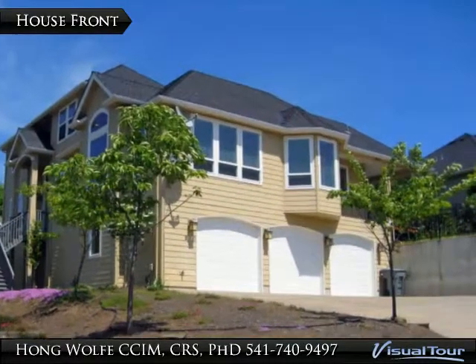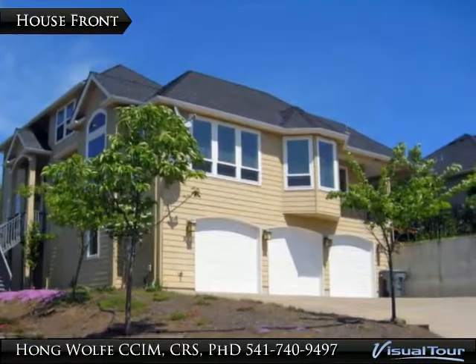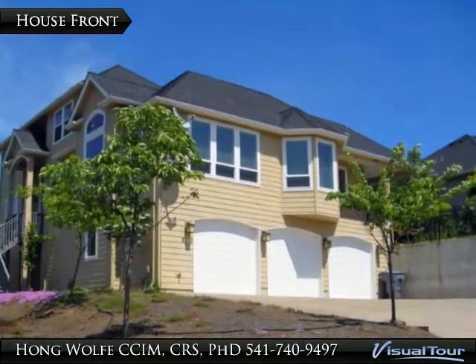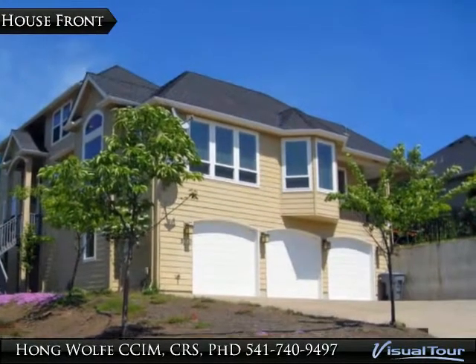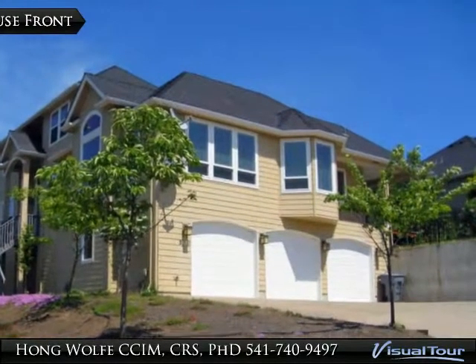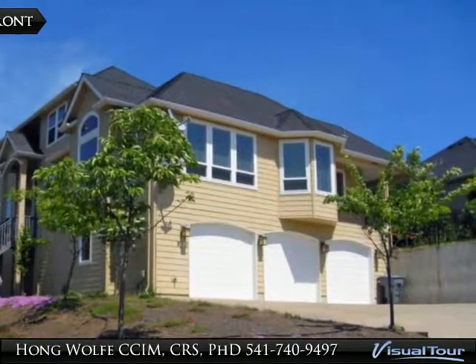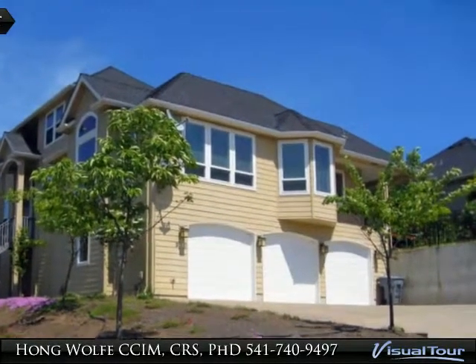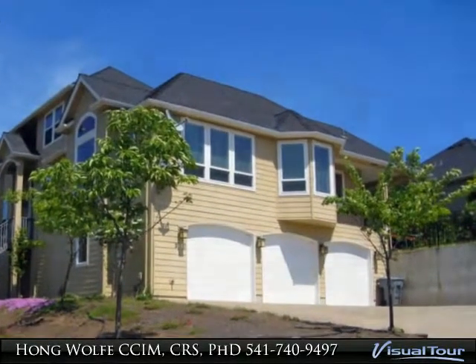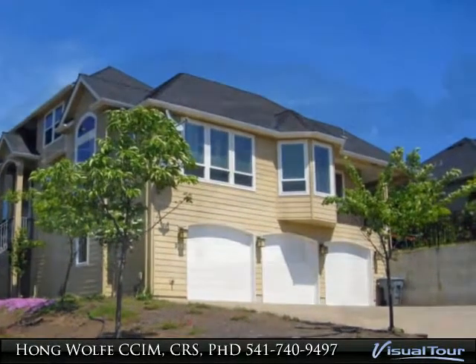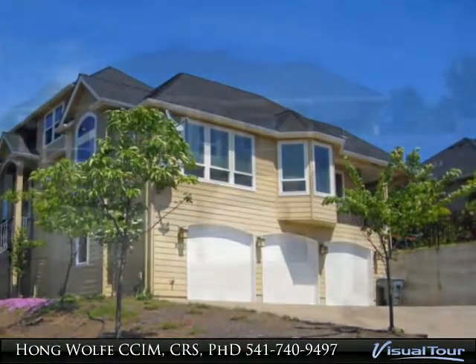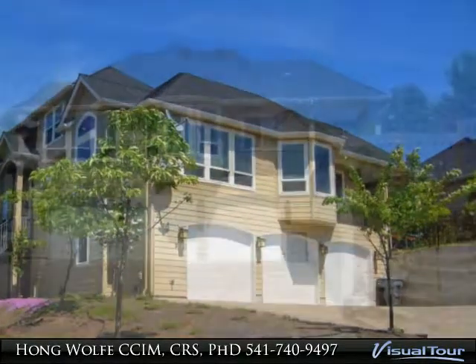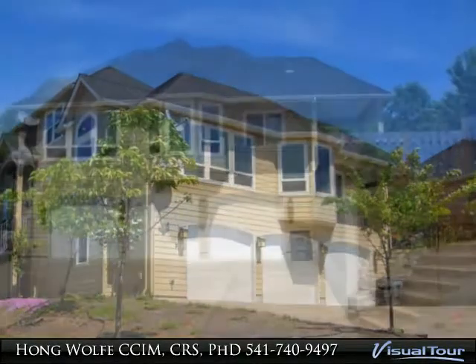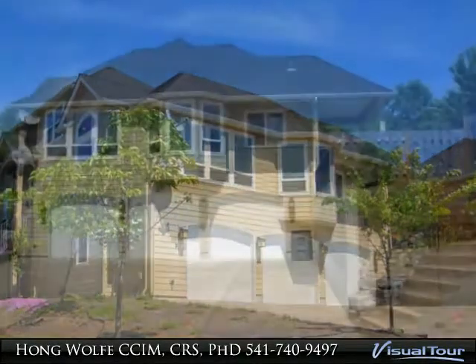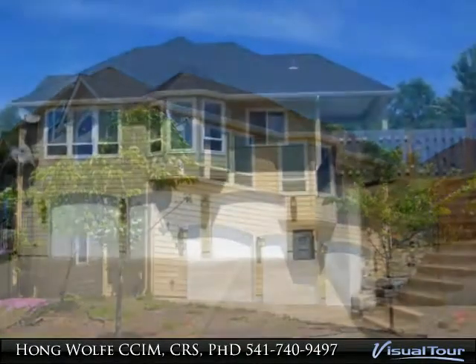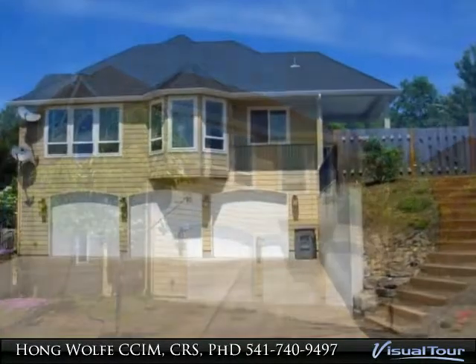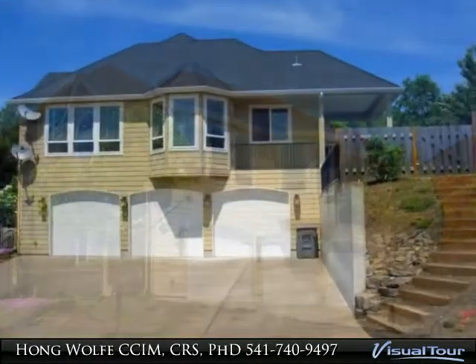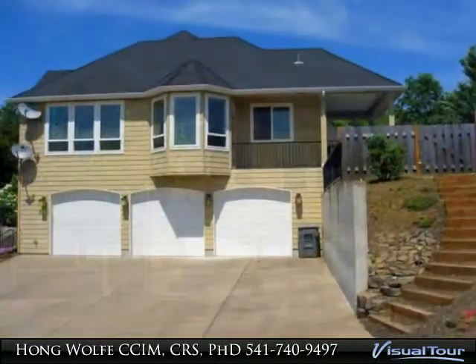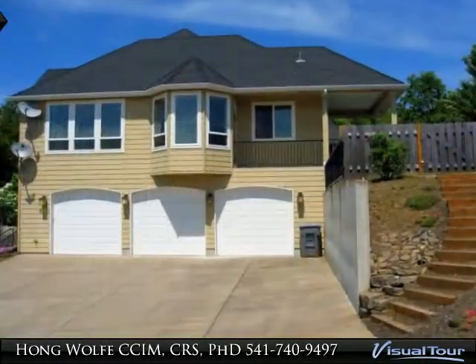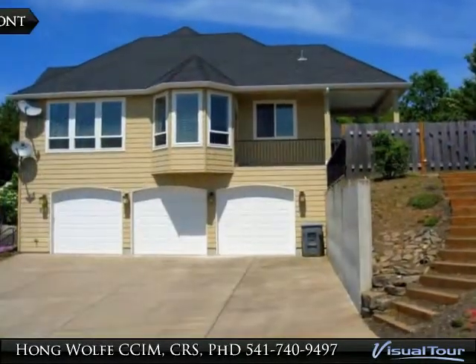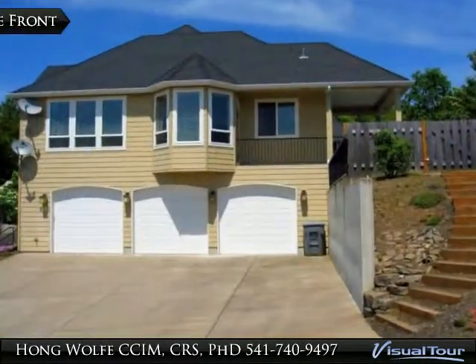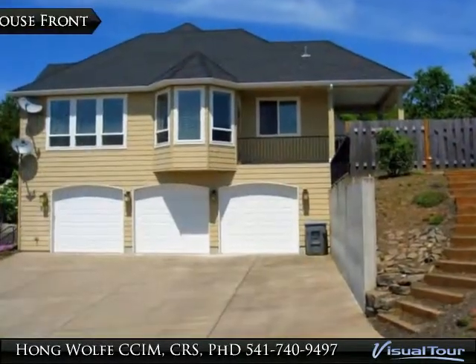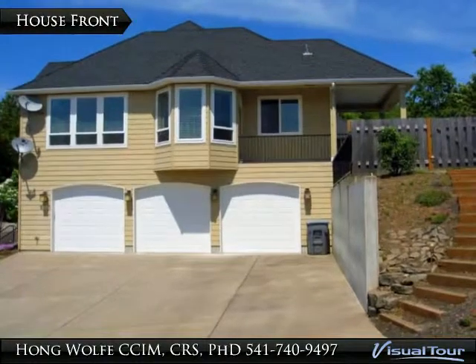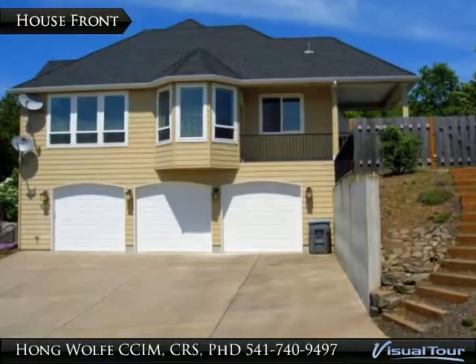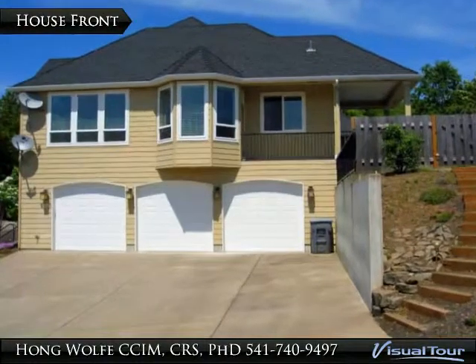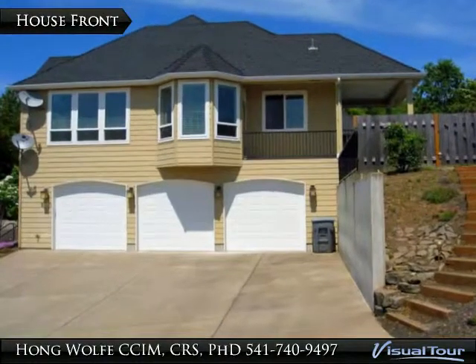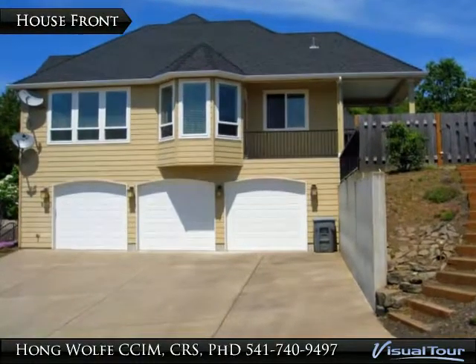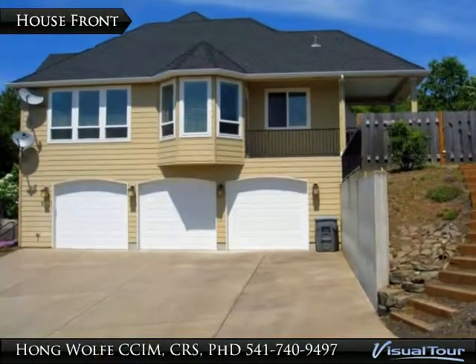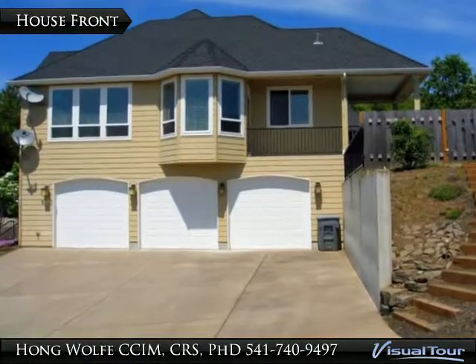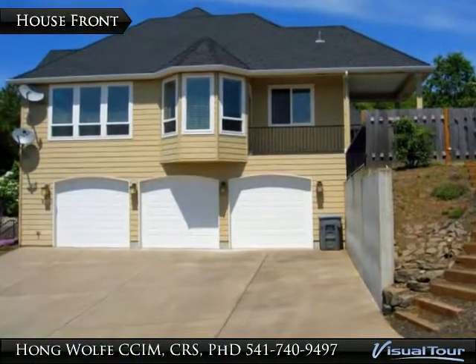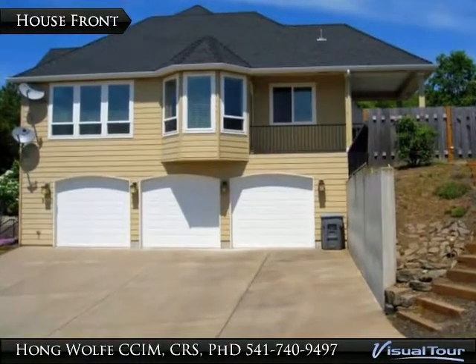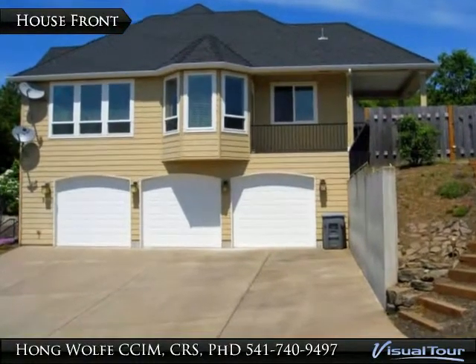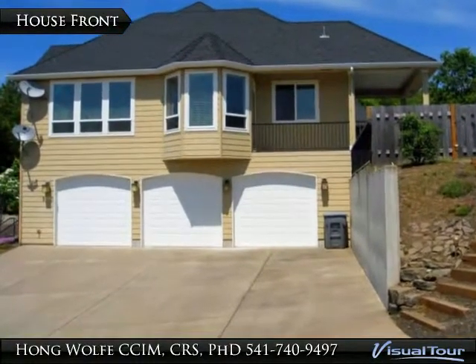High ceilings, spacious kitchen with granite counters, center island, walk-in pantry.